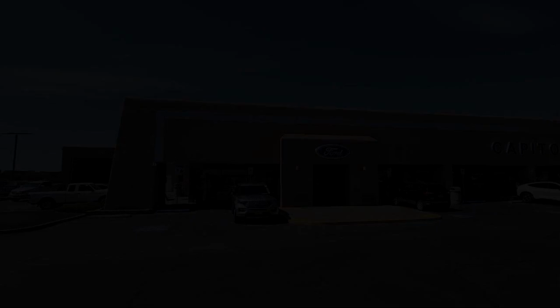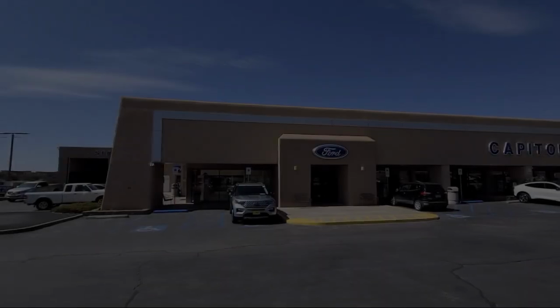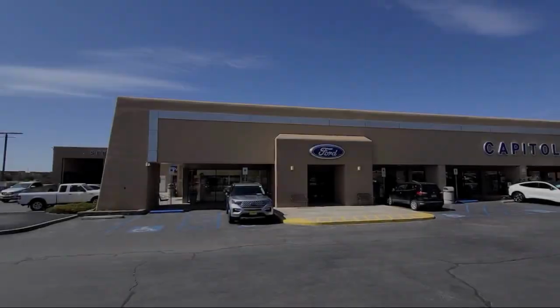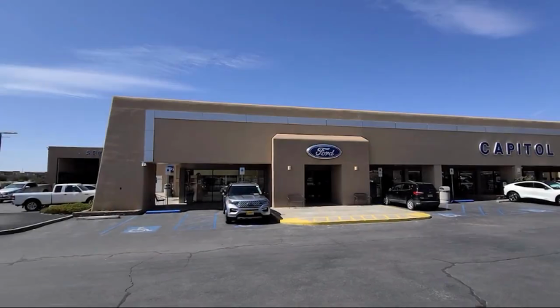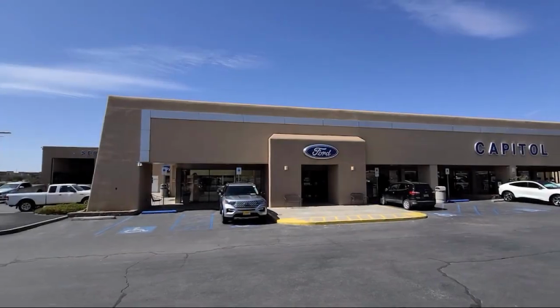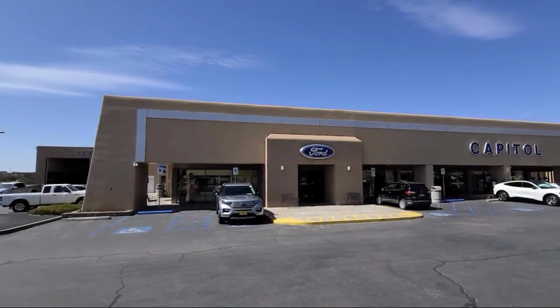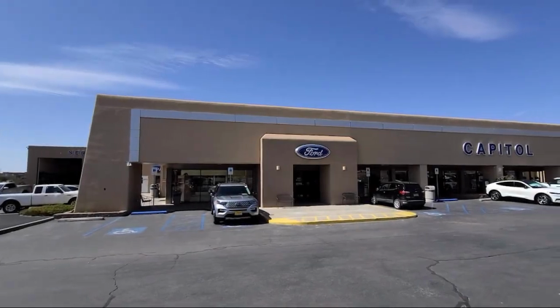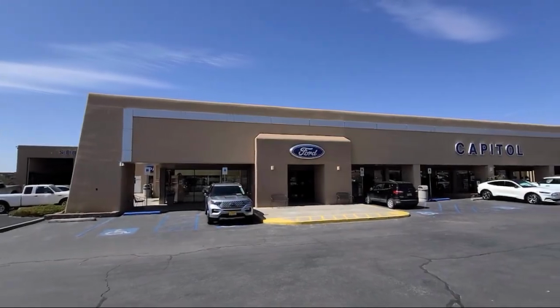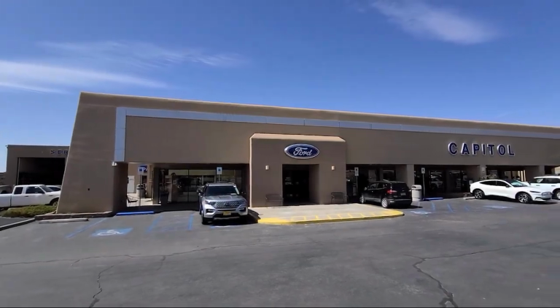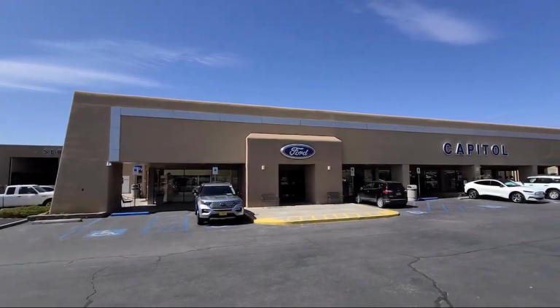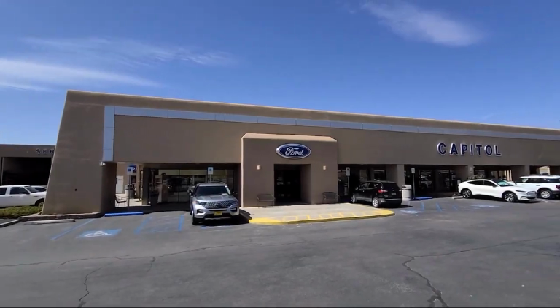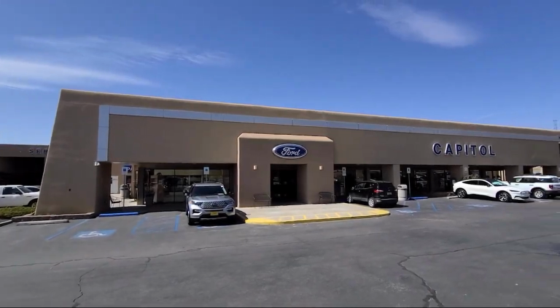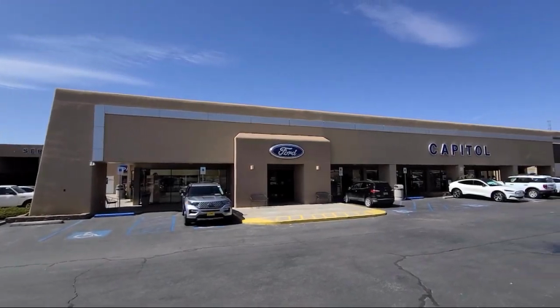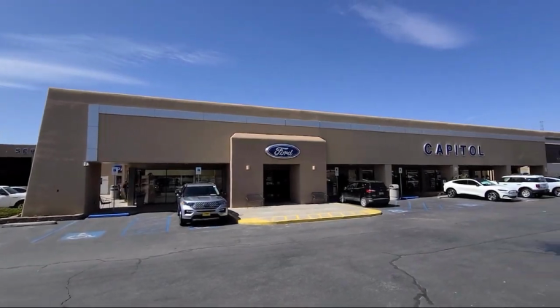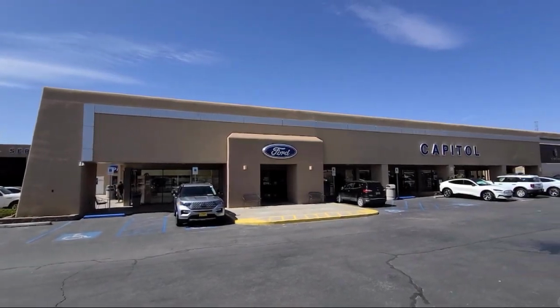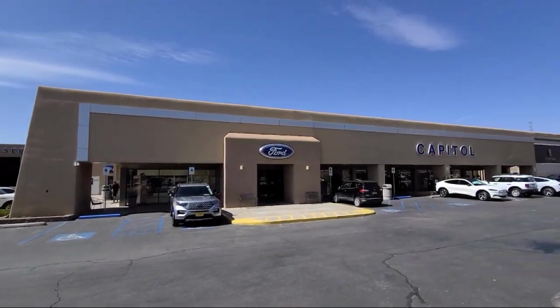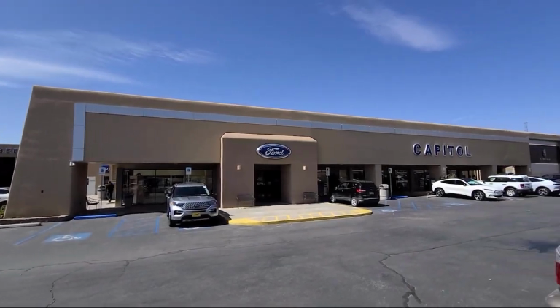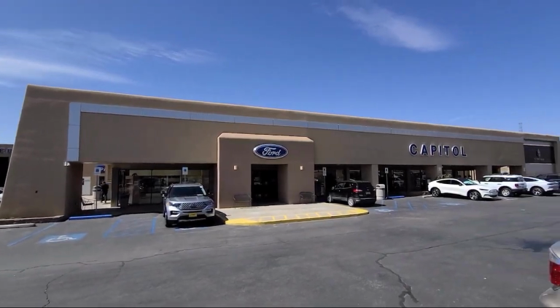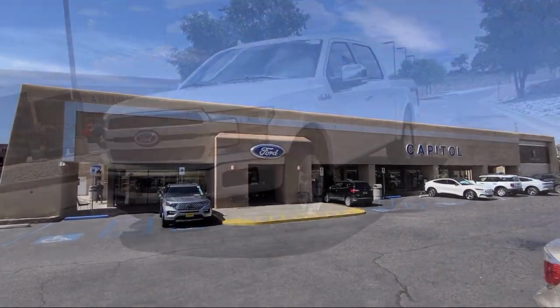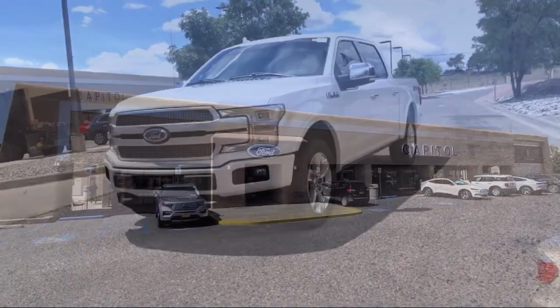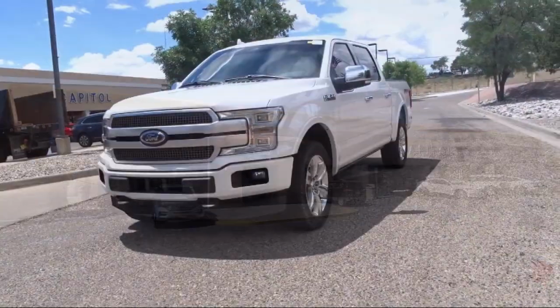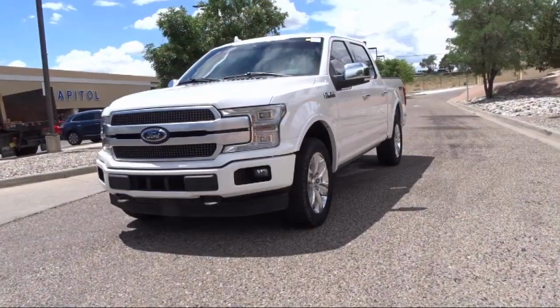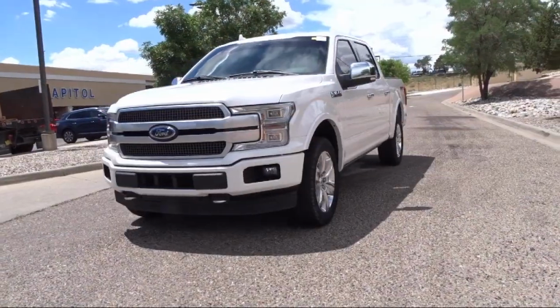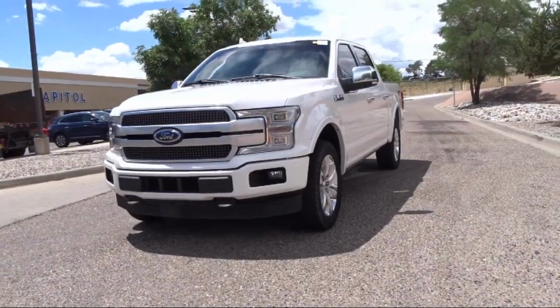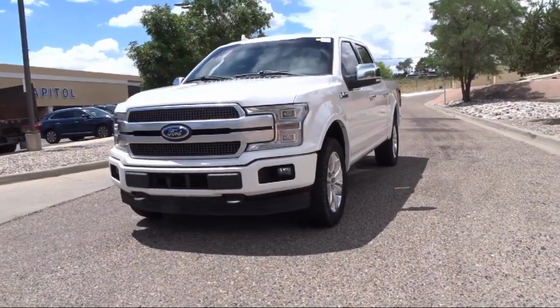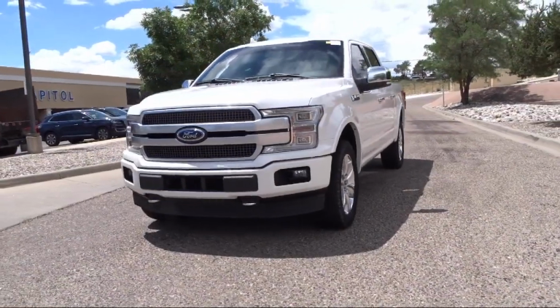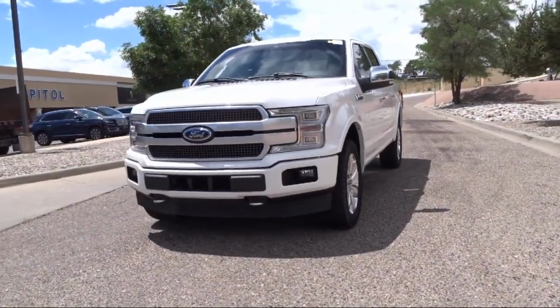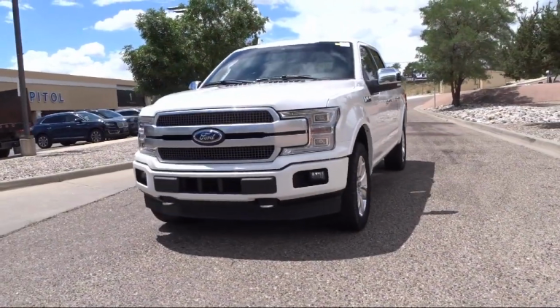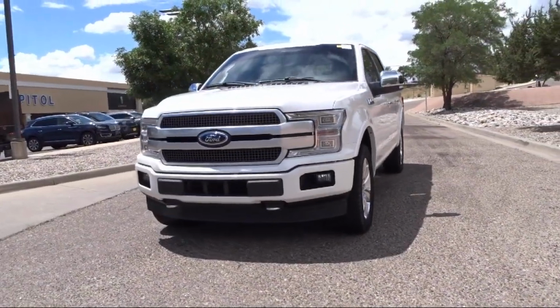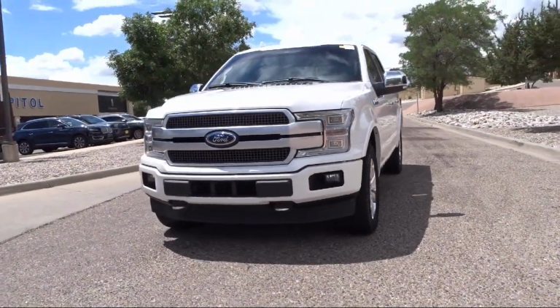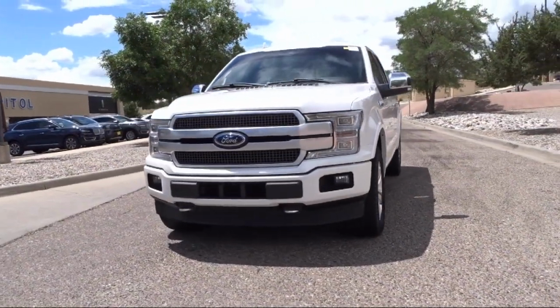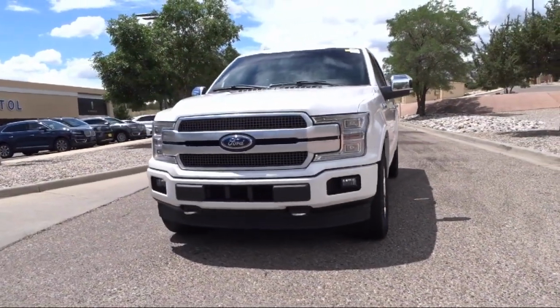Welcome to Capital Ford Lincoln, and here's a look at one of our great vehicles for sale.